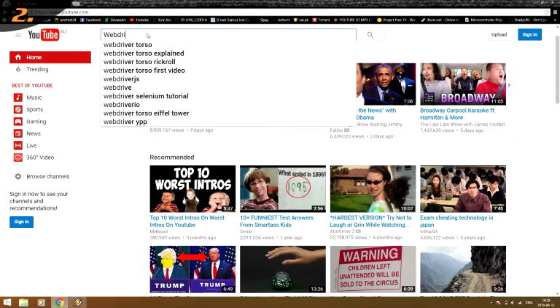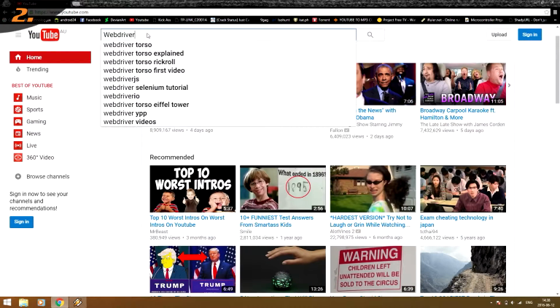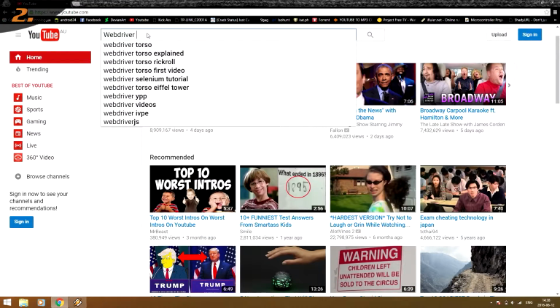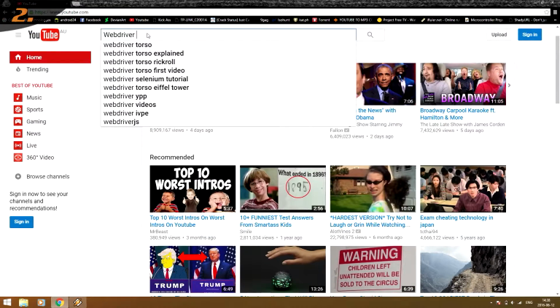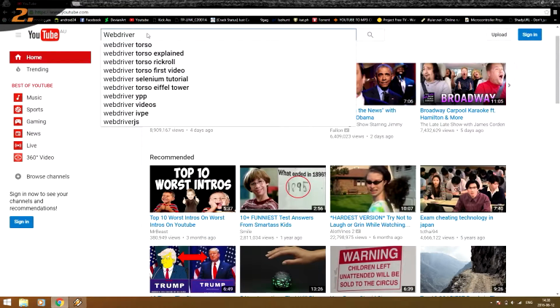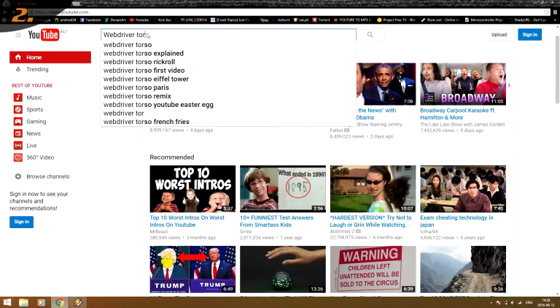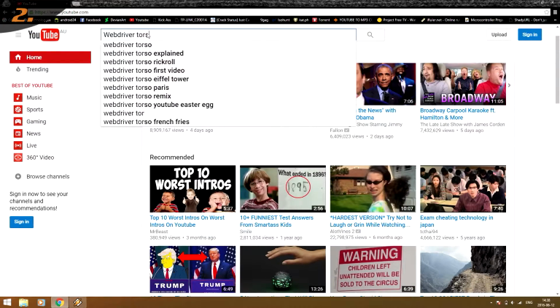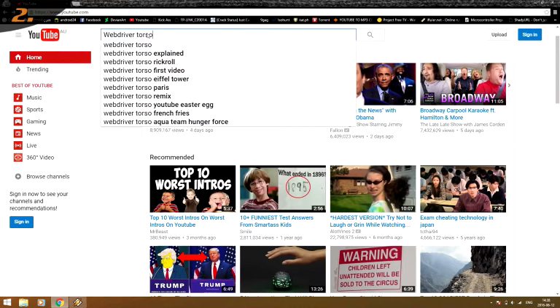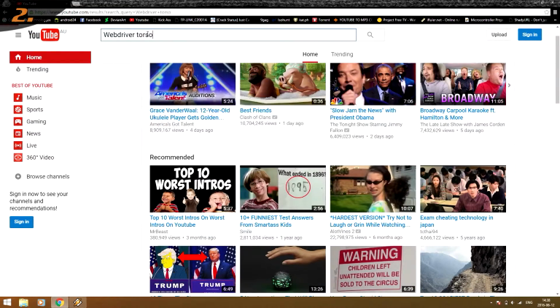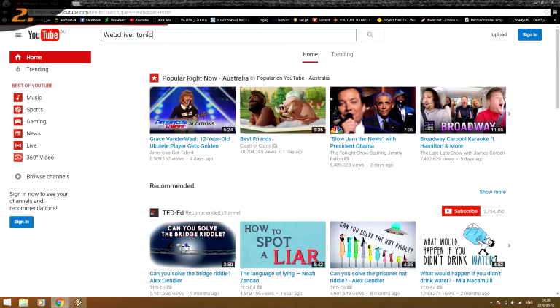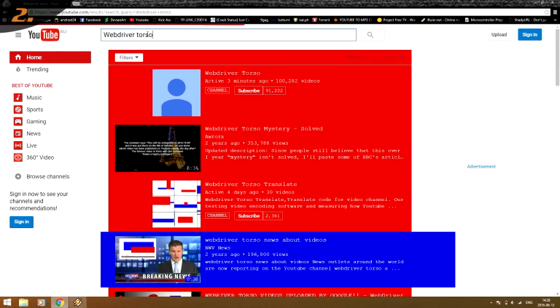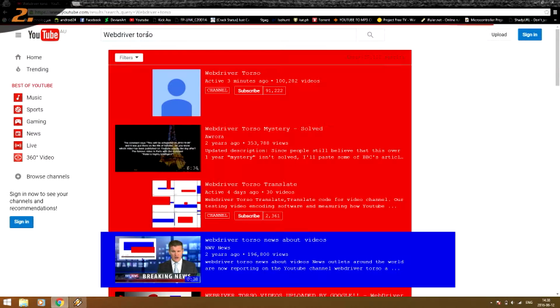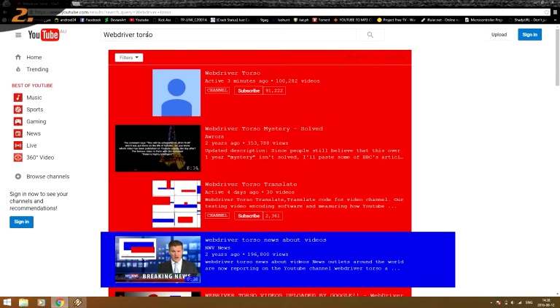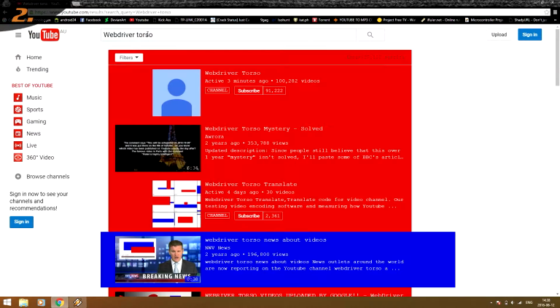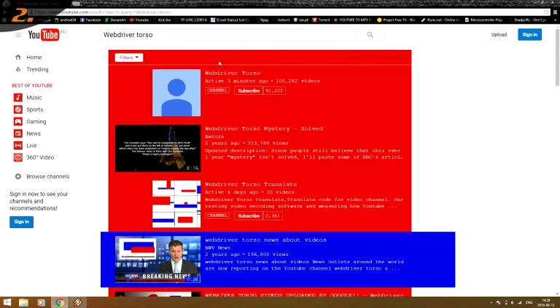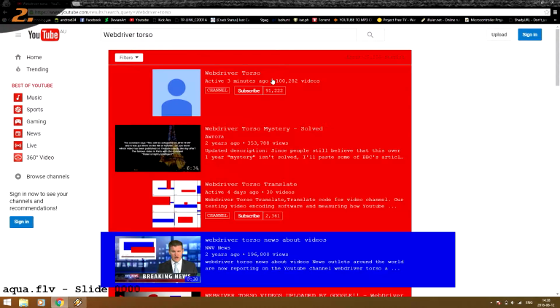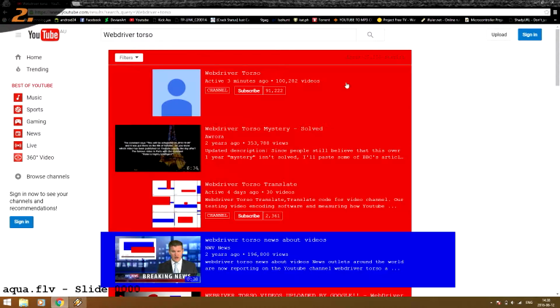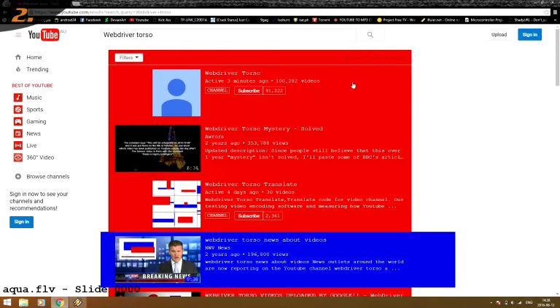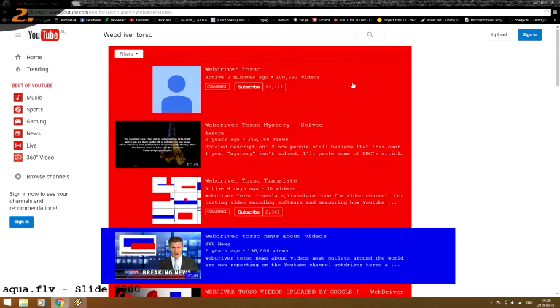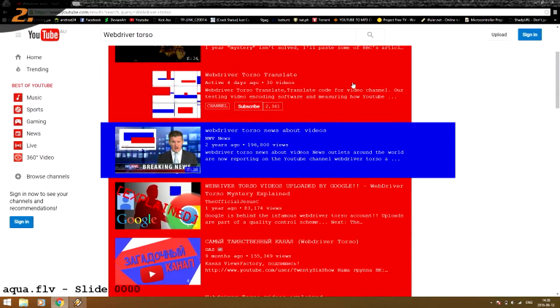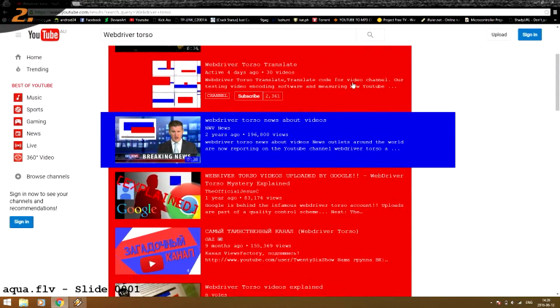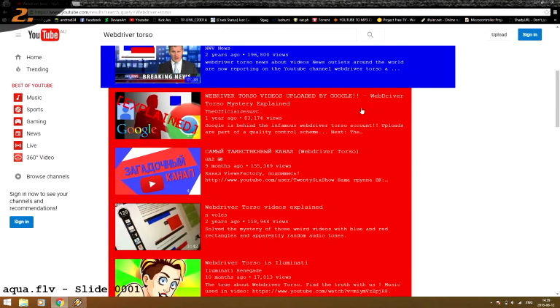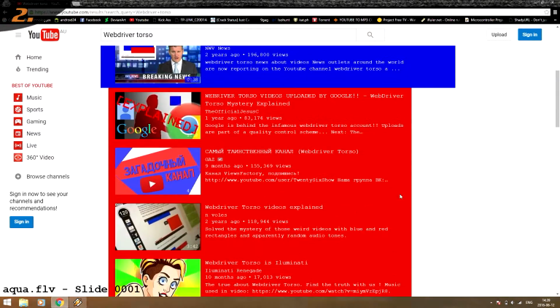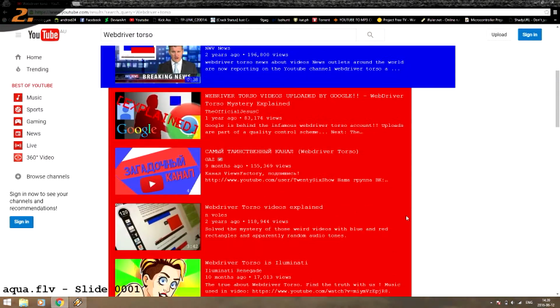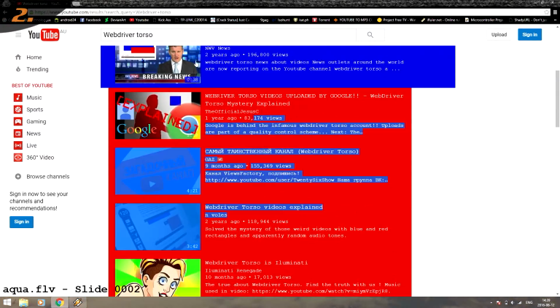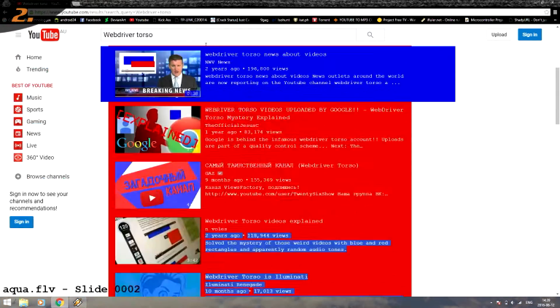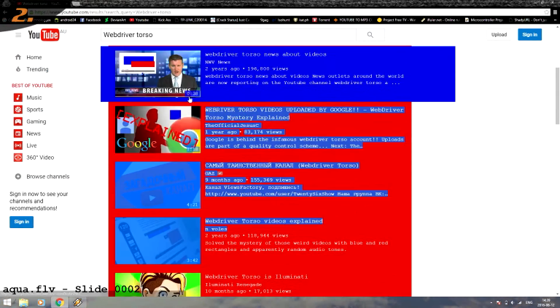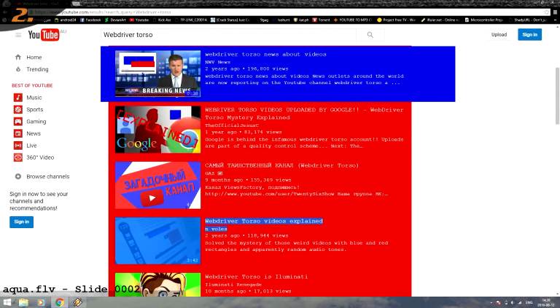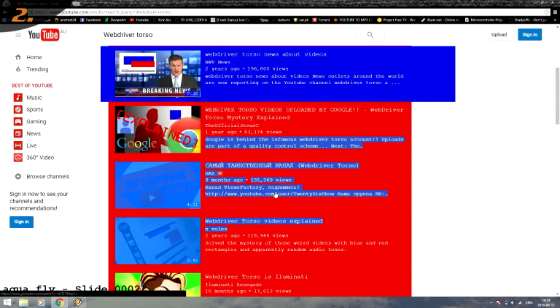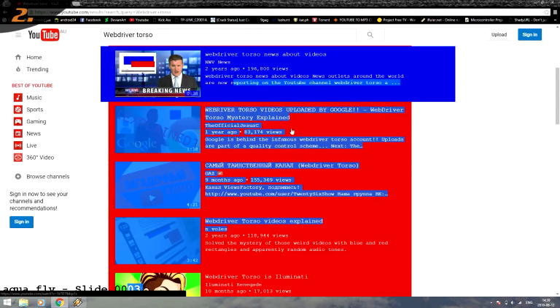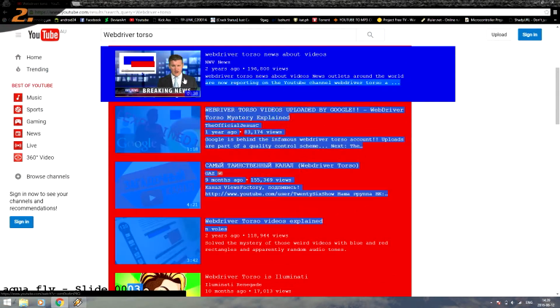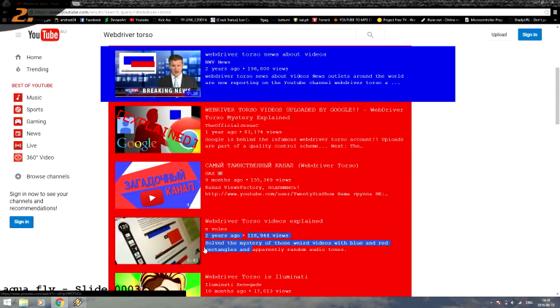VapDriverTorso is another YouTube trigger phrase that will make your page look all red, blue and white, just like the flag of the Netherlands.